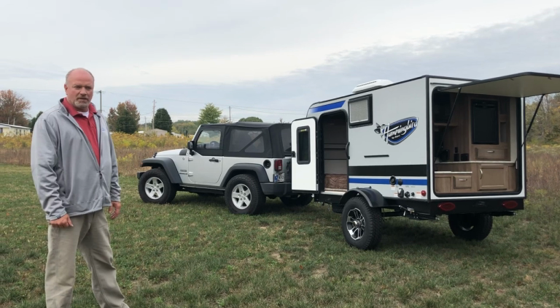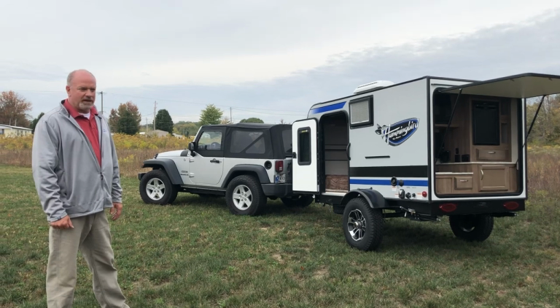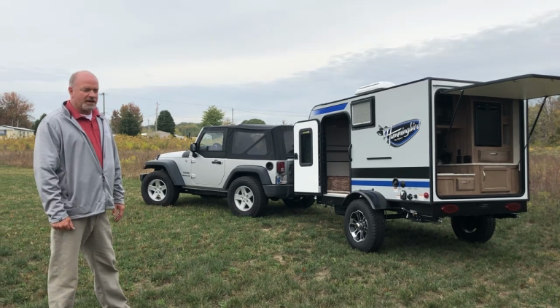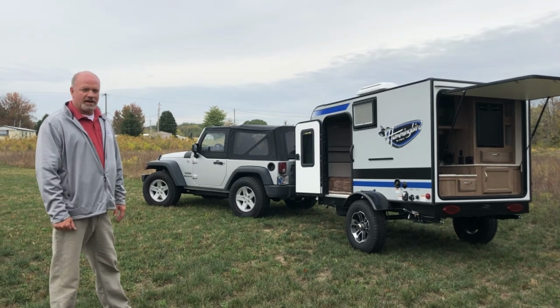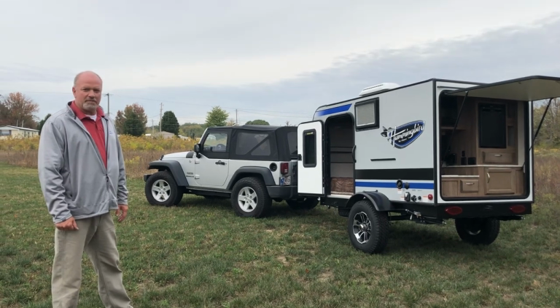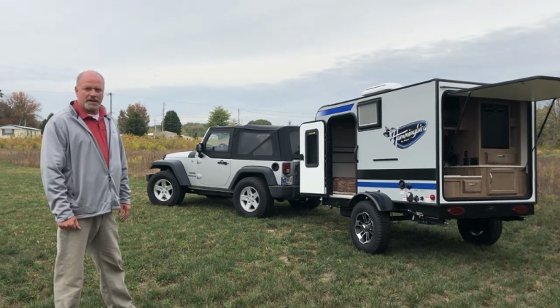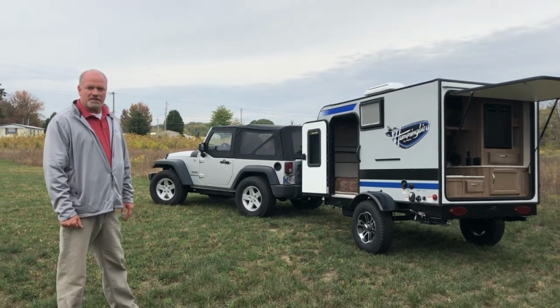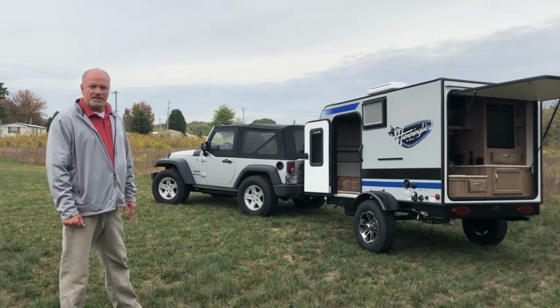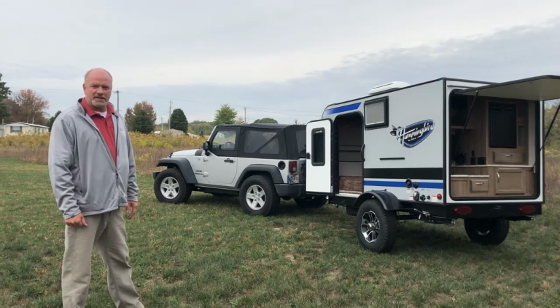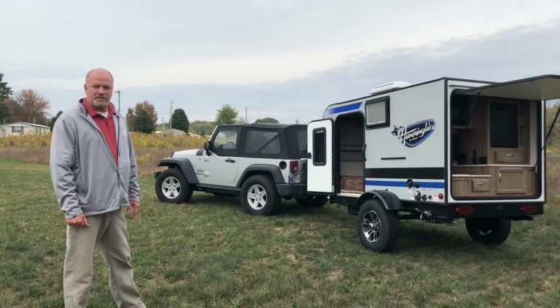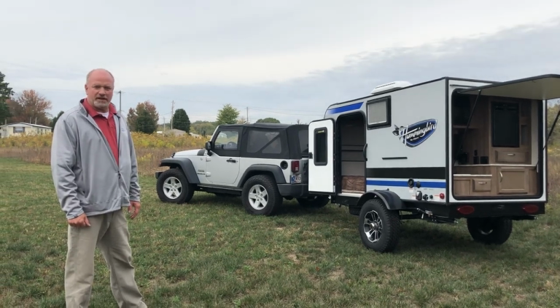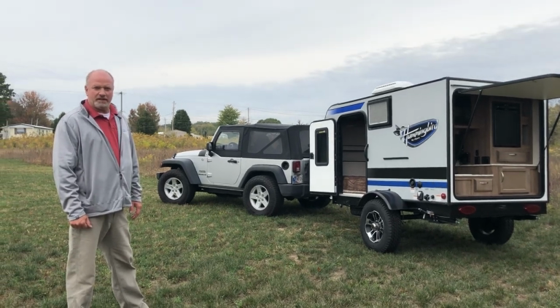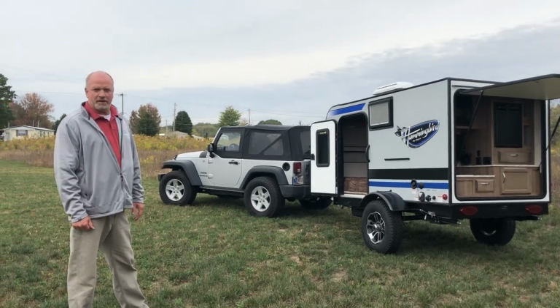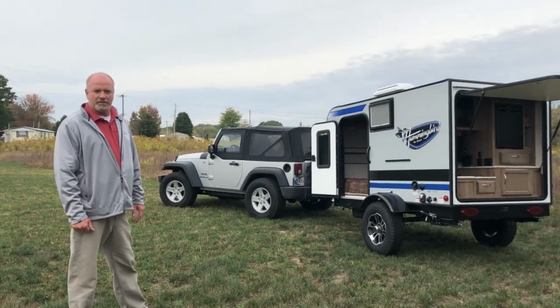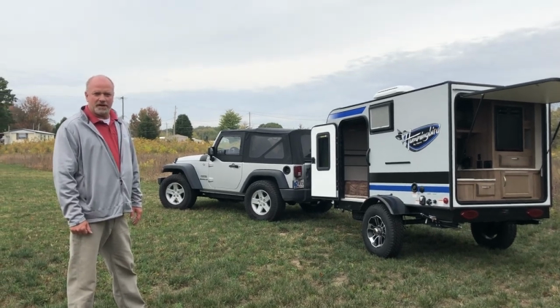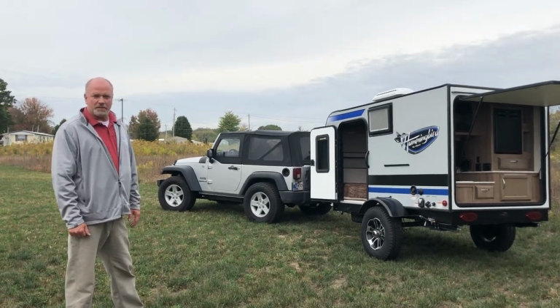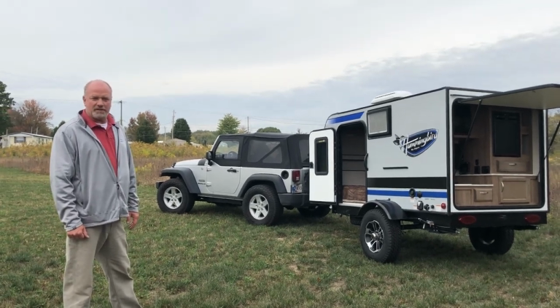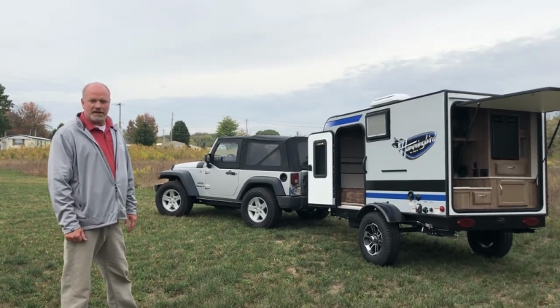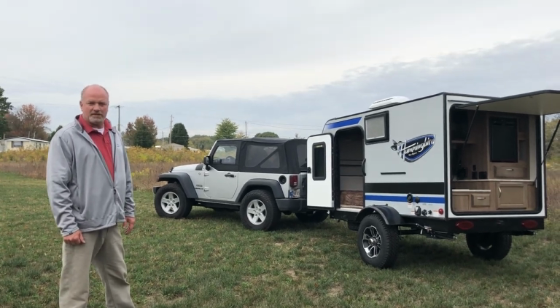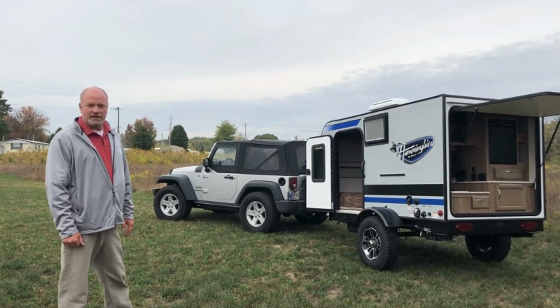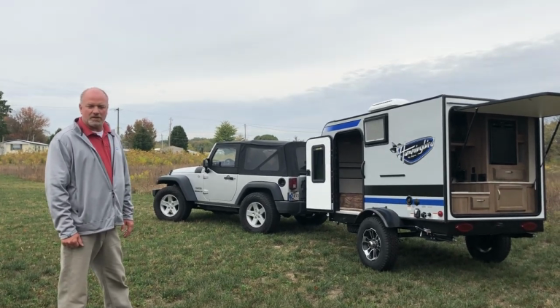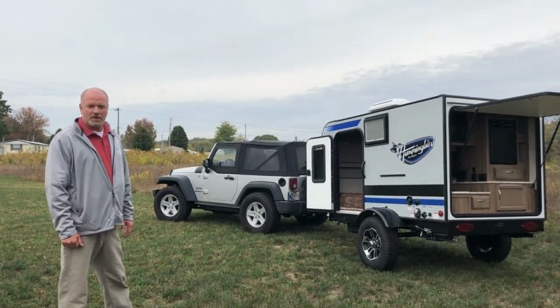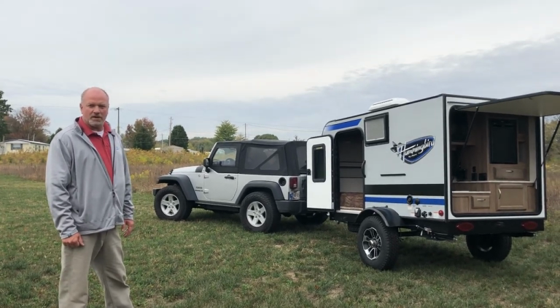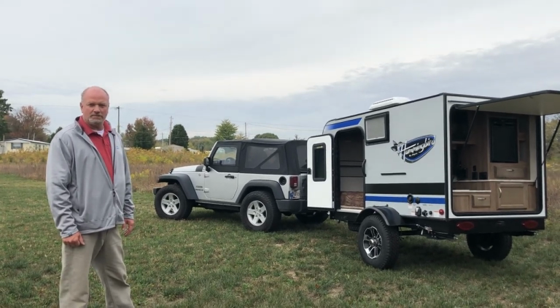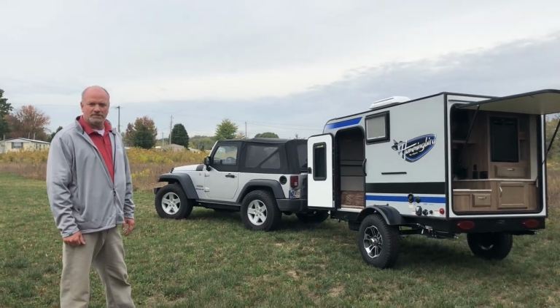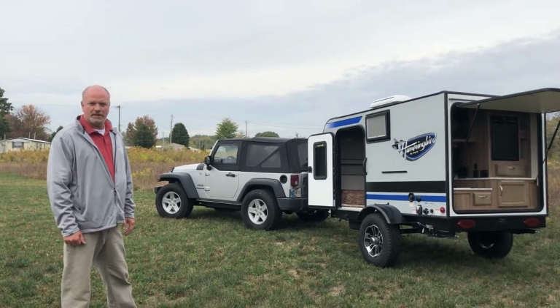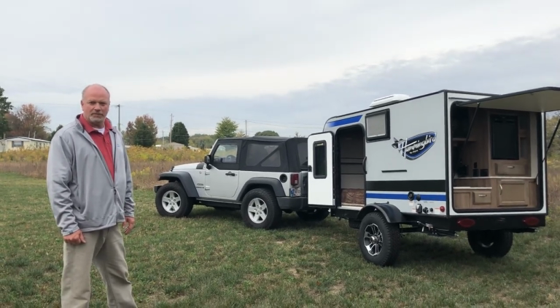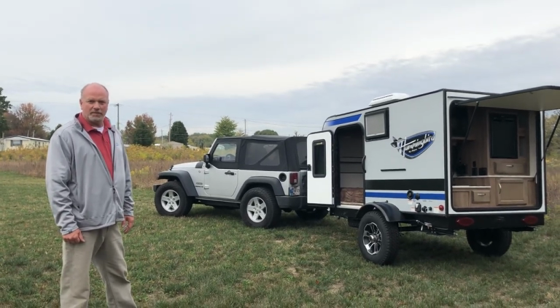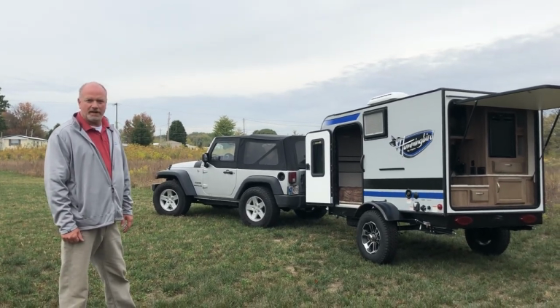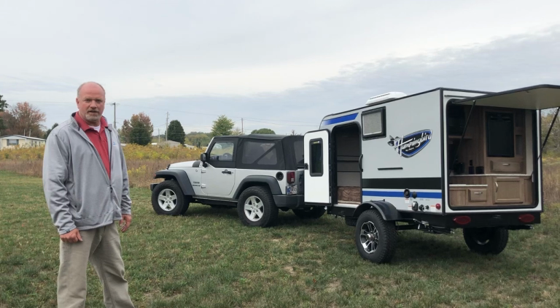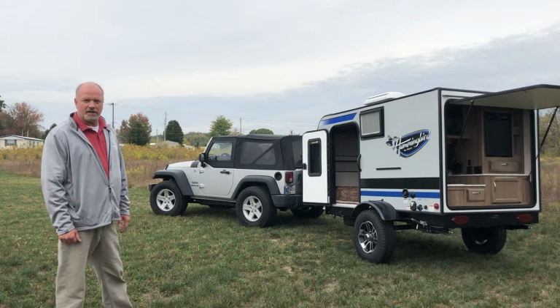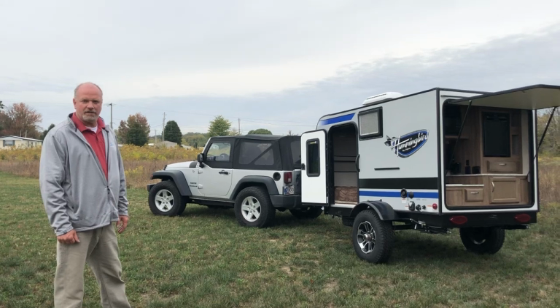Come on down to Cunningham Campers and see us for the end of the month. We've got a spectacular sale going on and we'll make you a good deal.